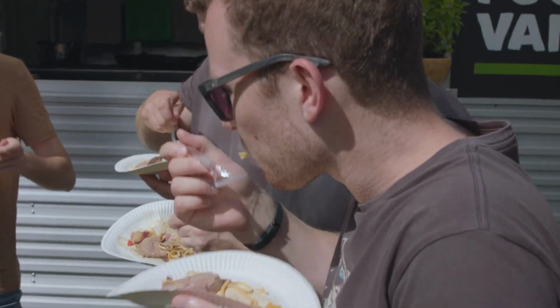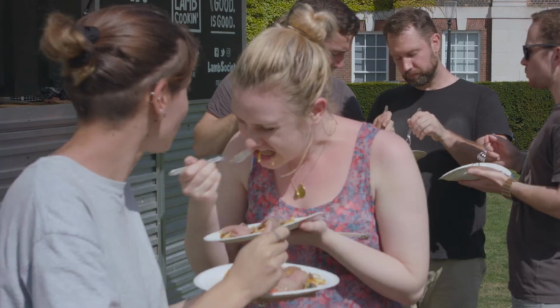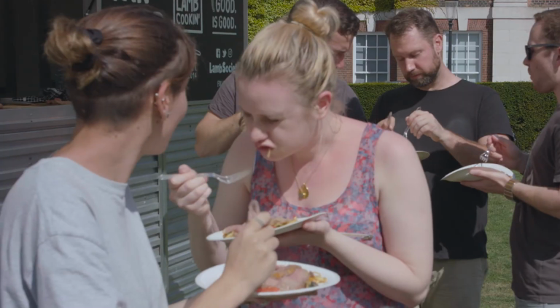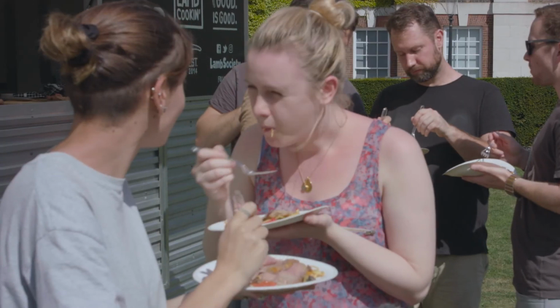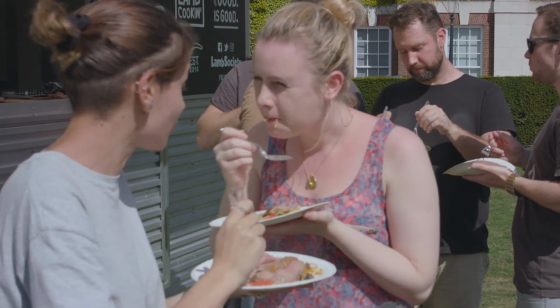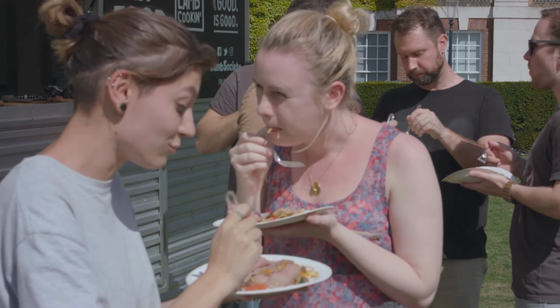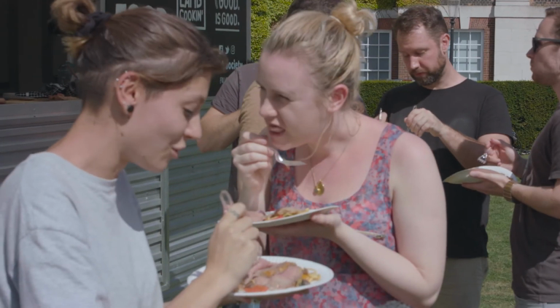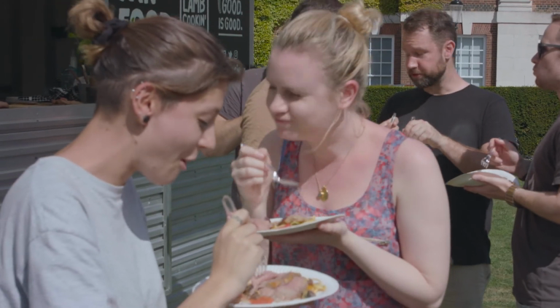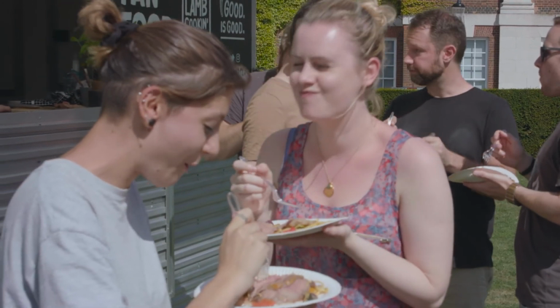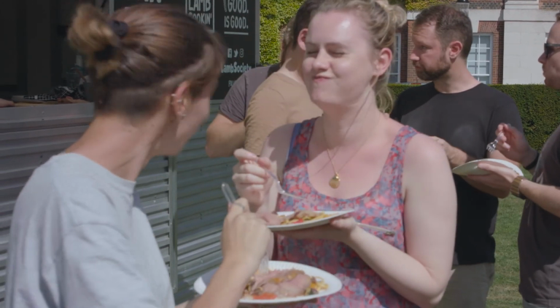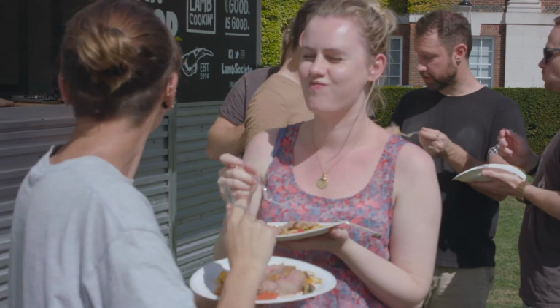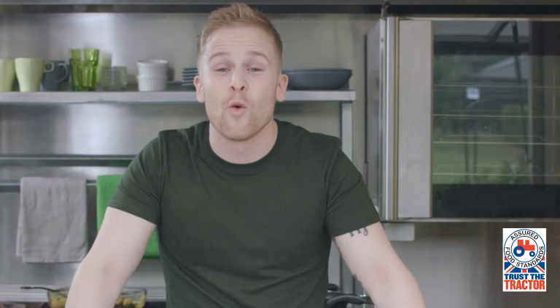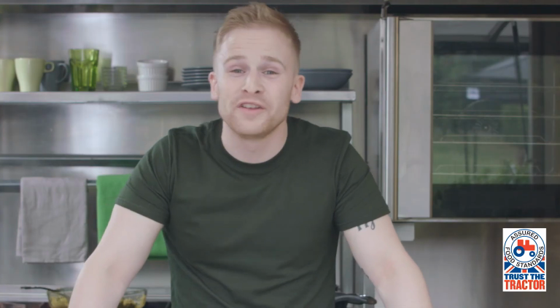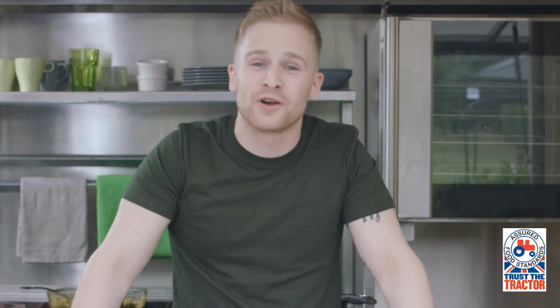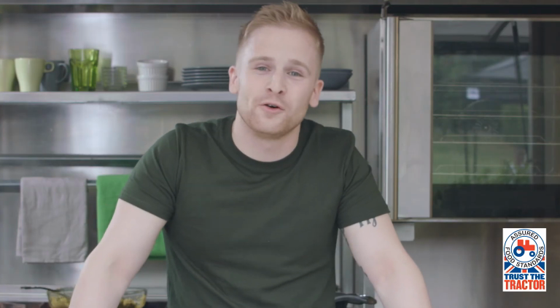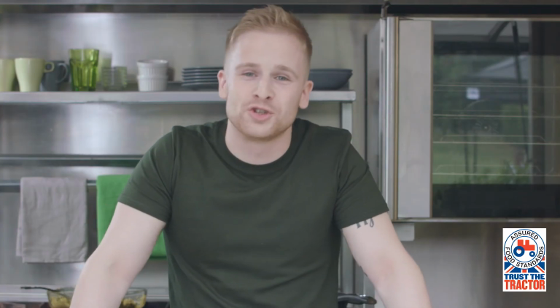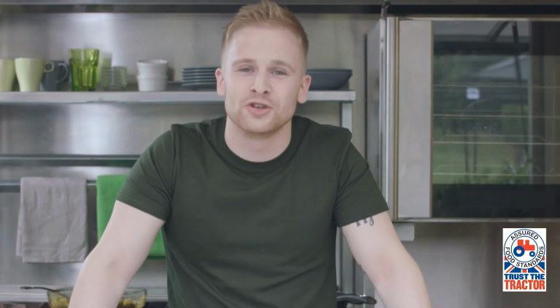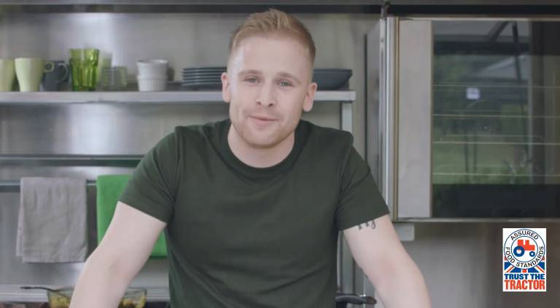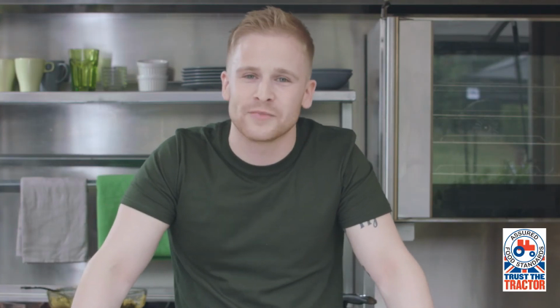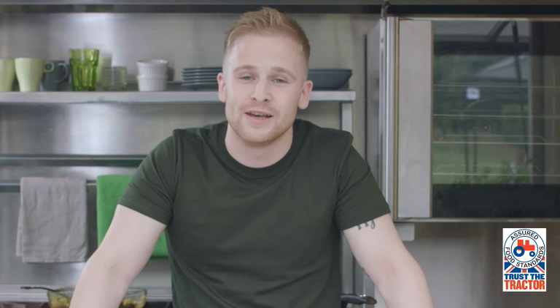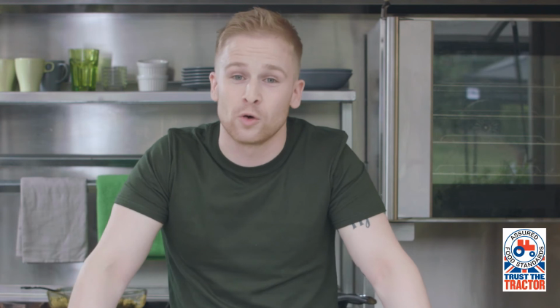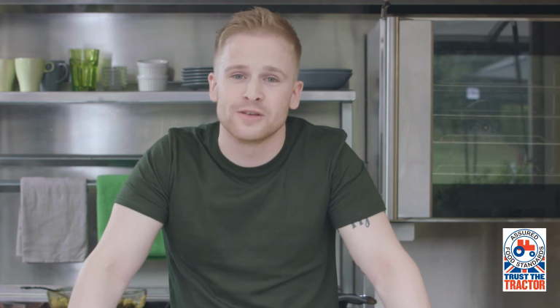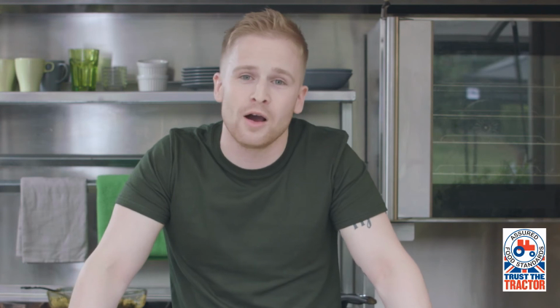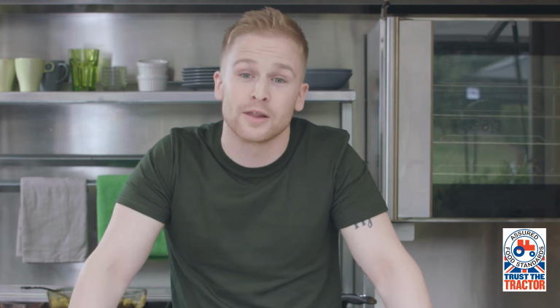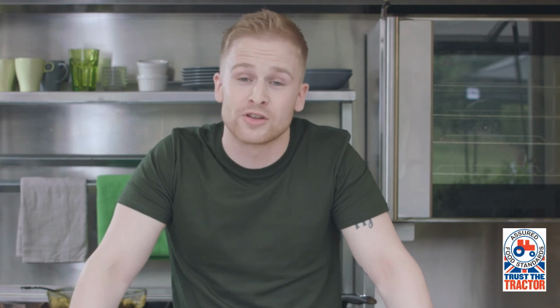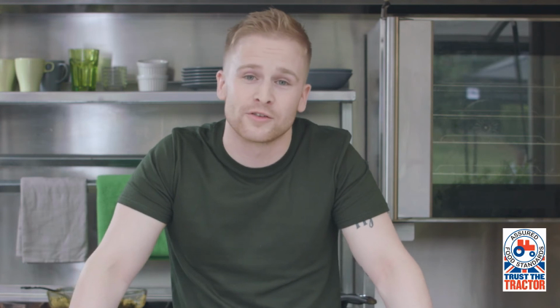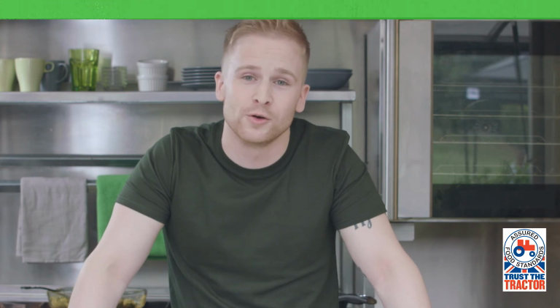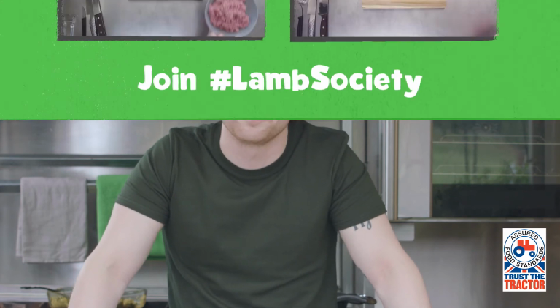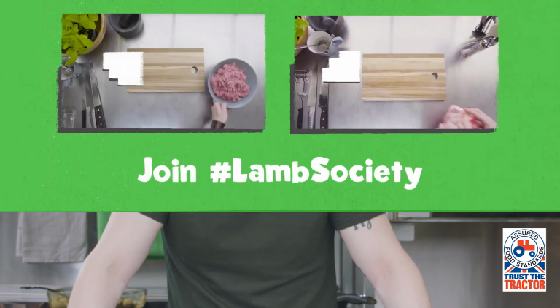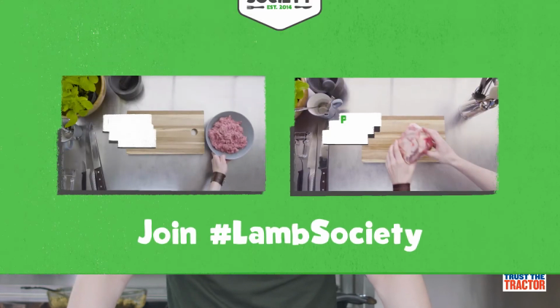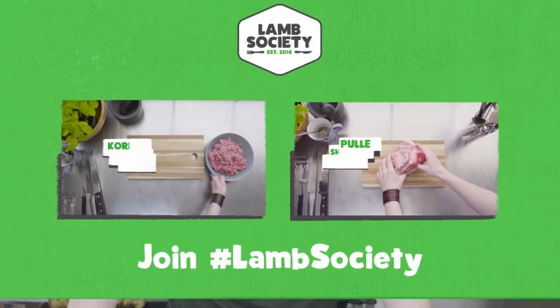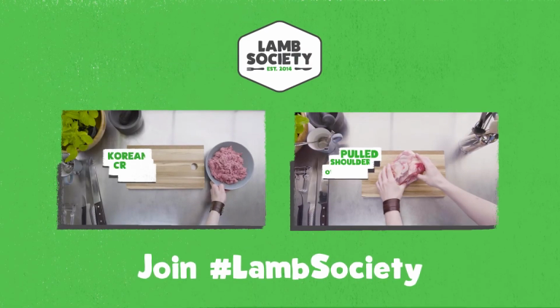You can definitely cook this at home. One thing to look out for when choosing your lamb is a quality mark like the Red Tractor logo.